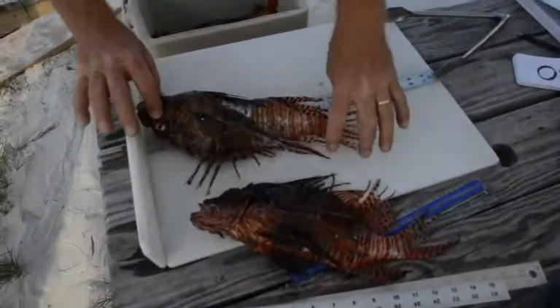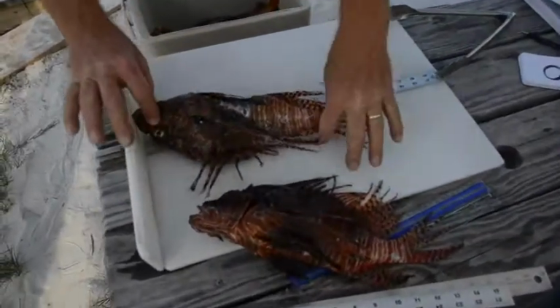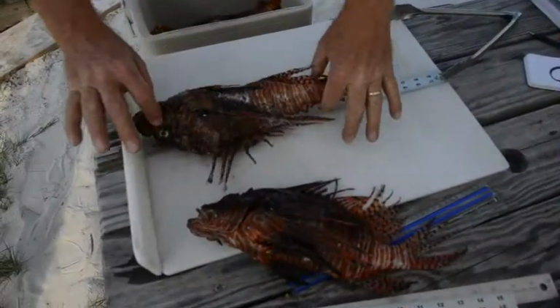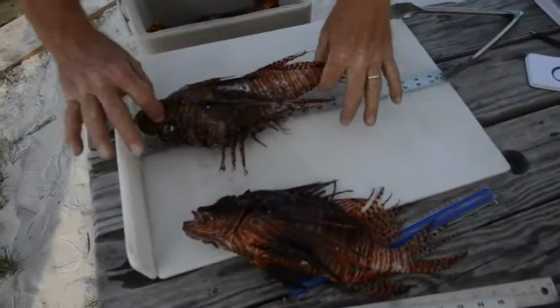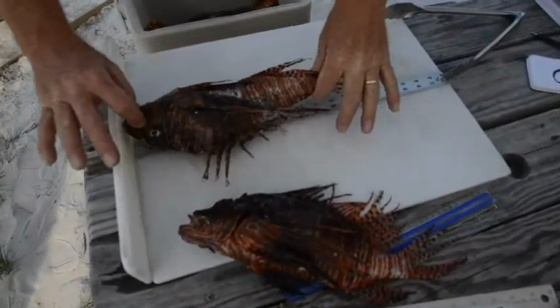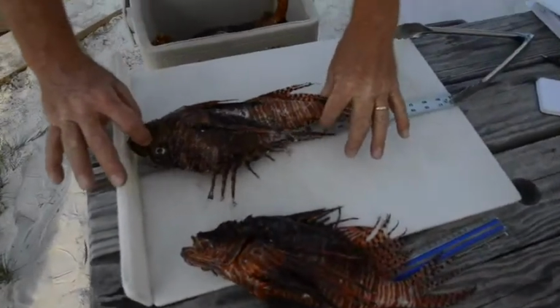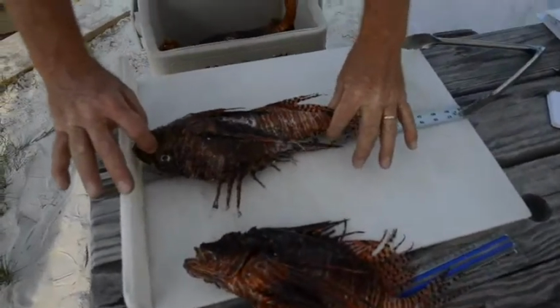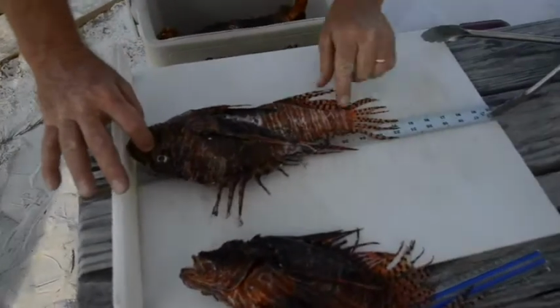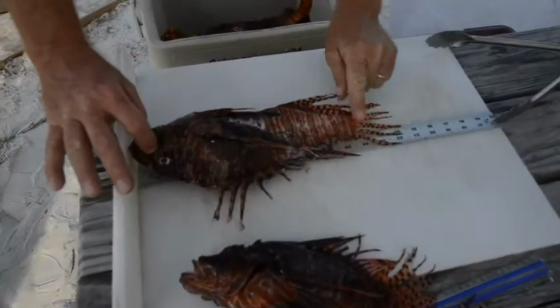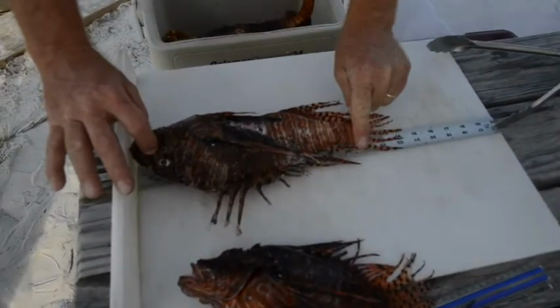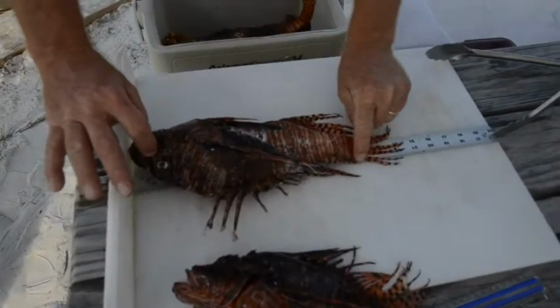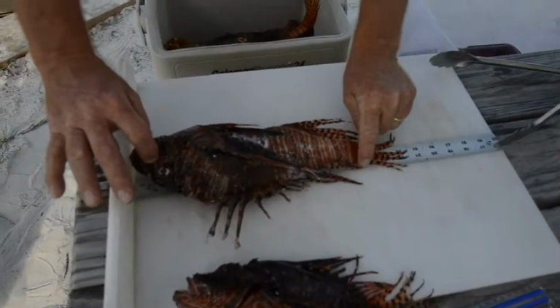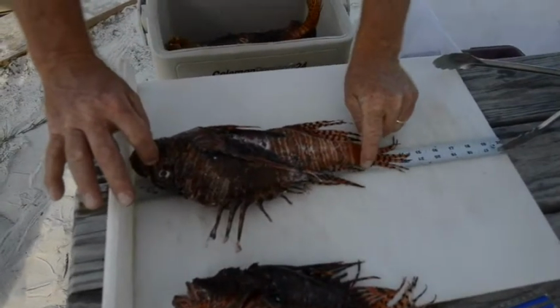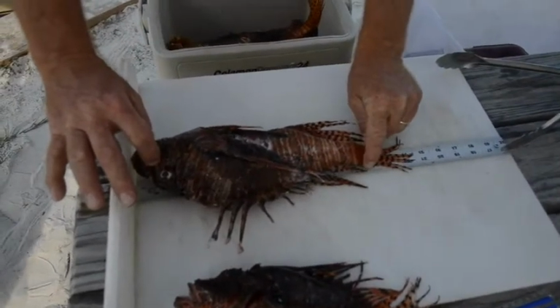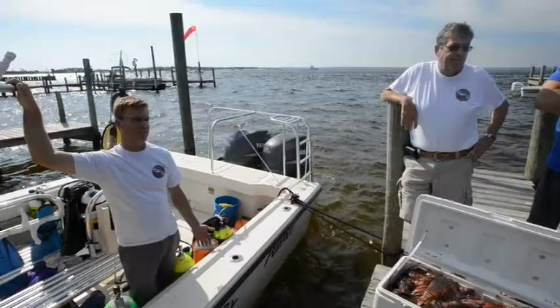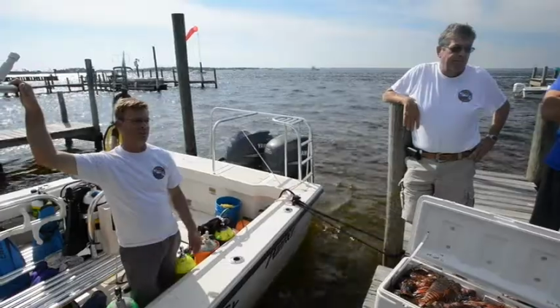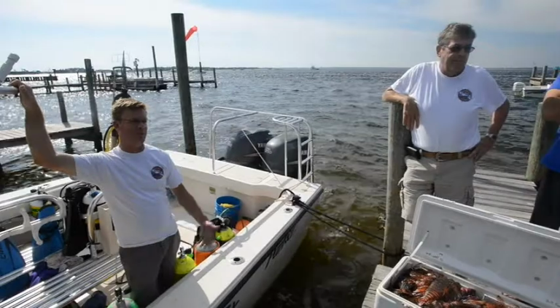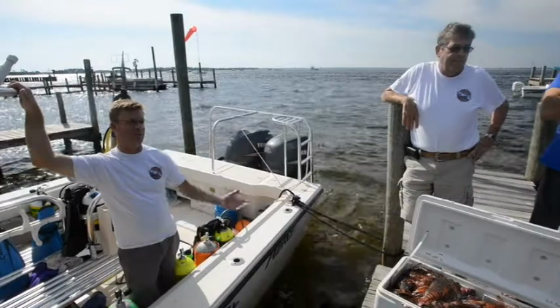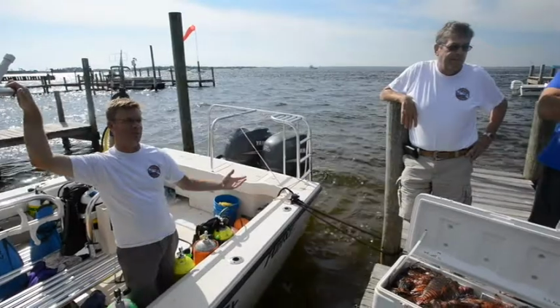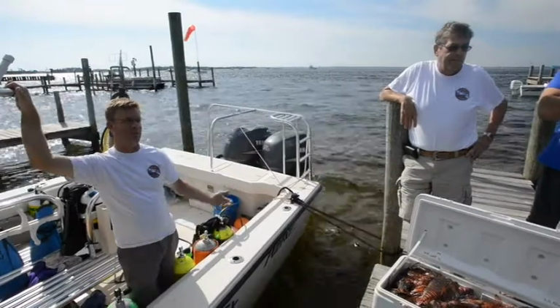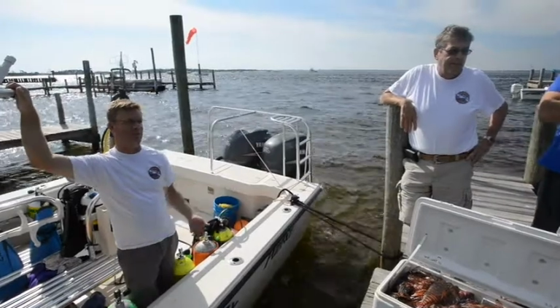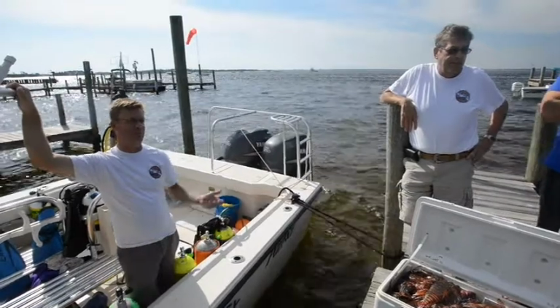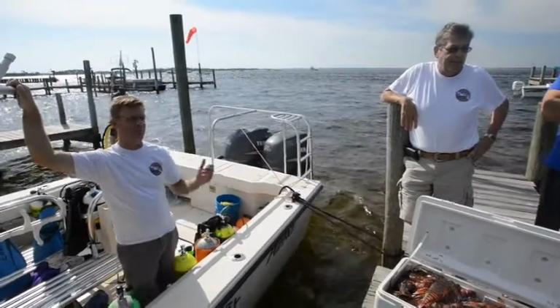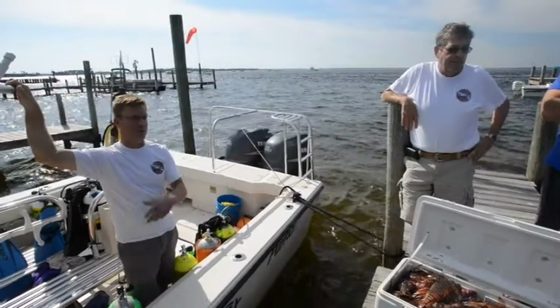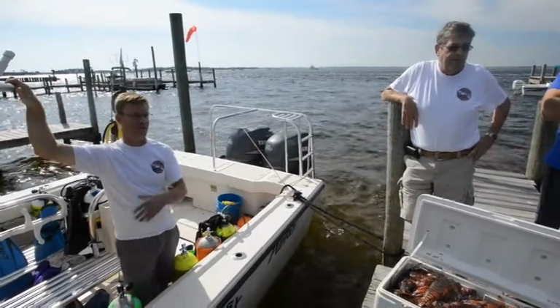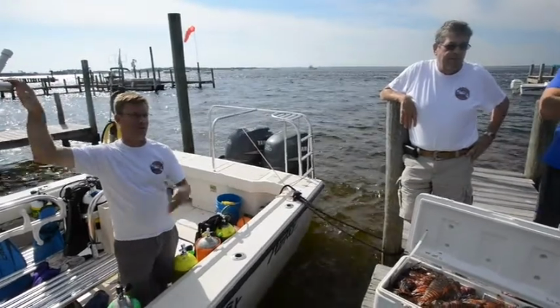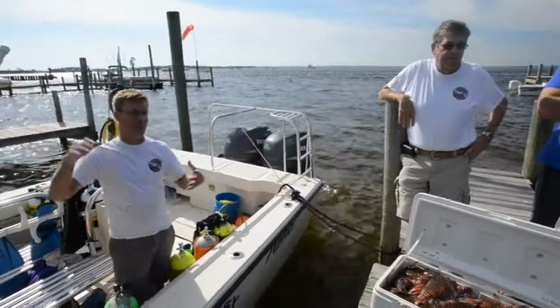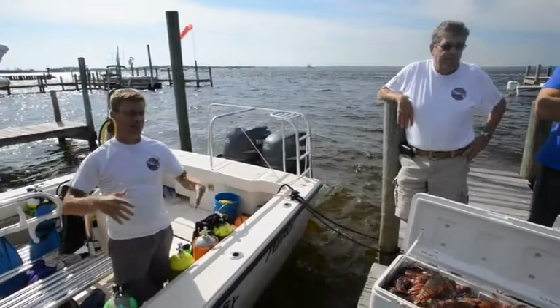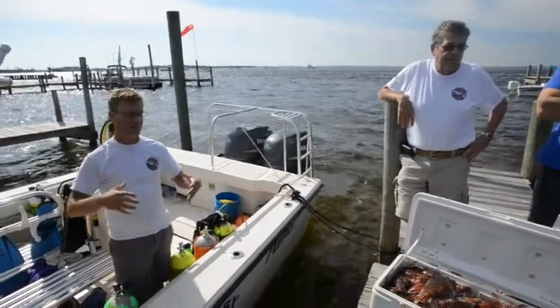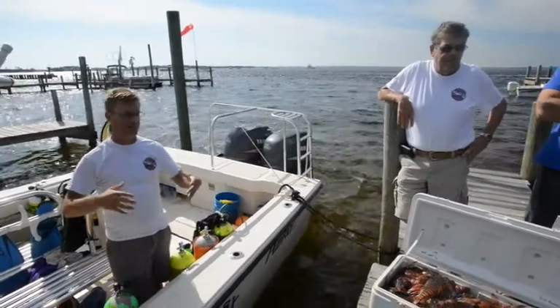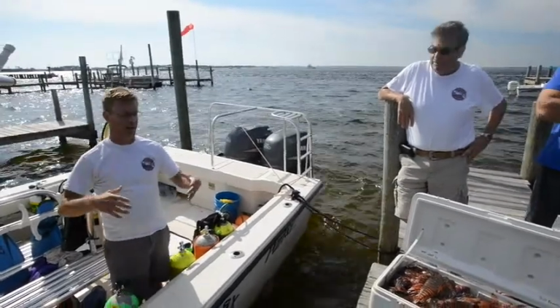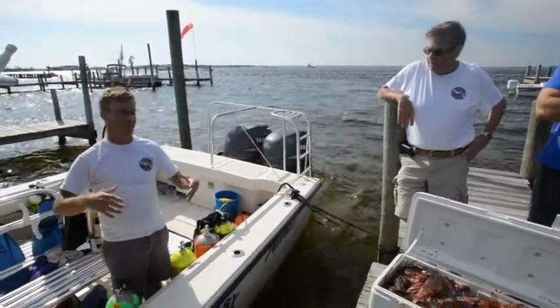The tournament gives us an excuse to get out there and do a lot more diving than we normally would.